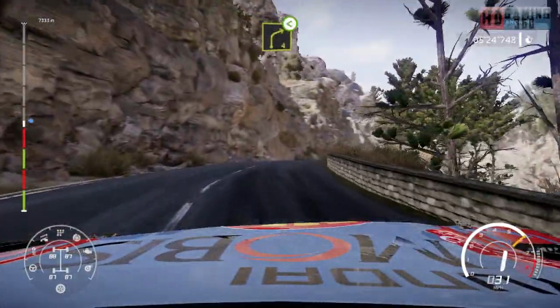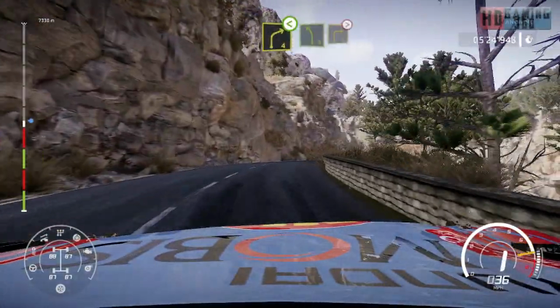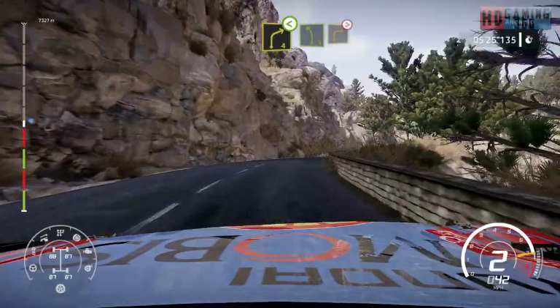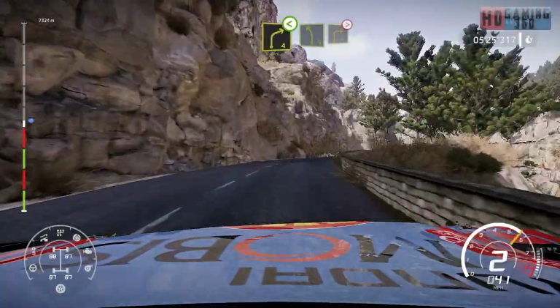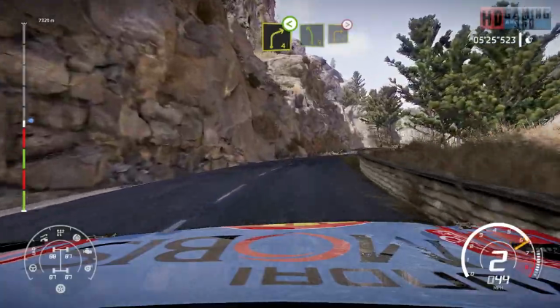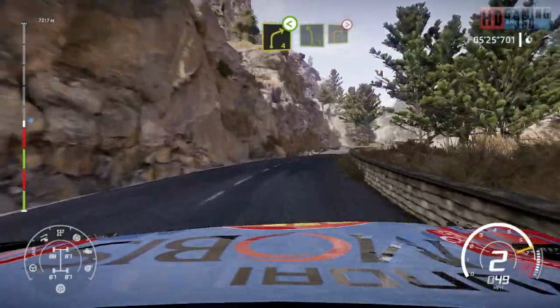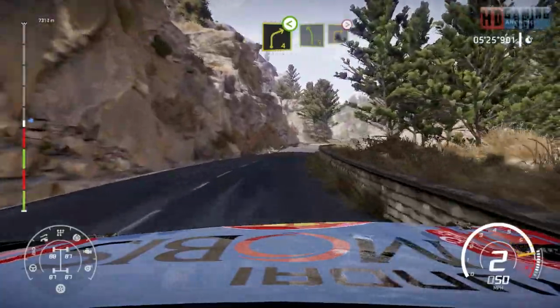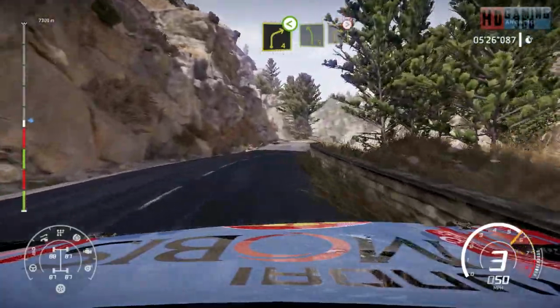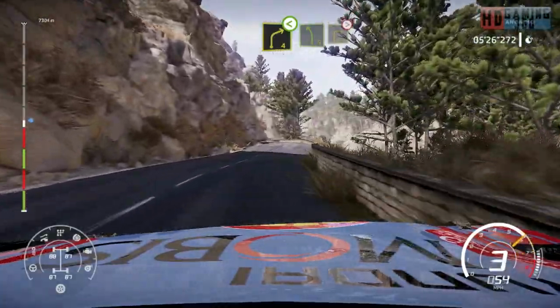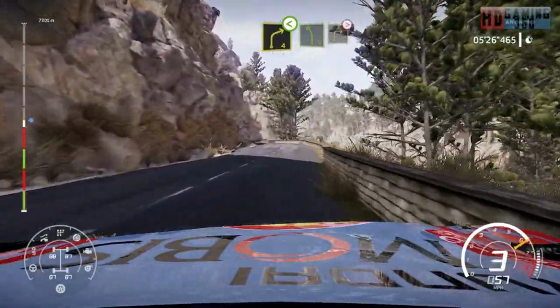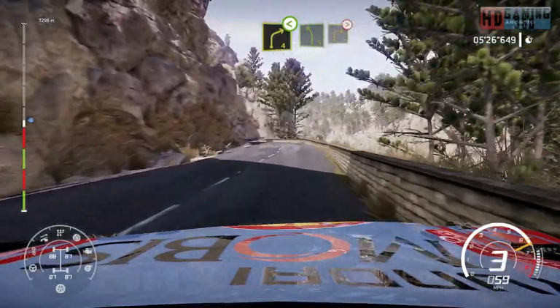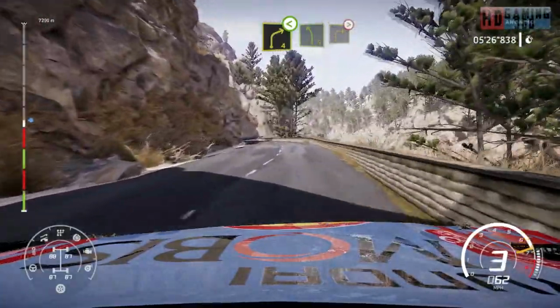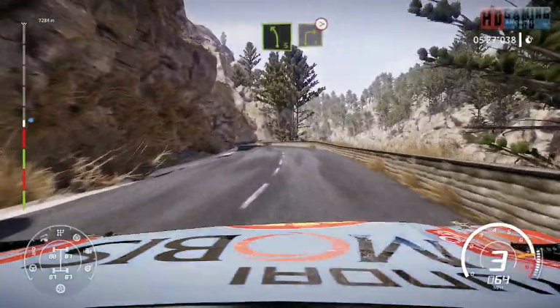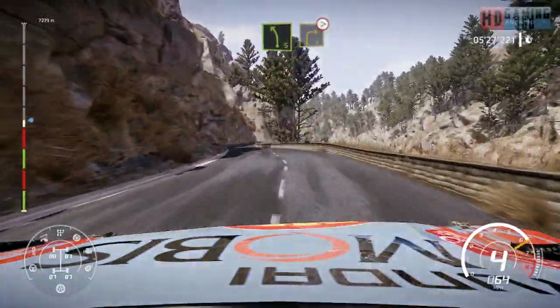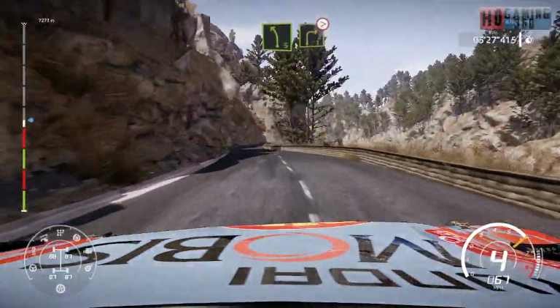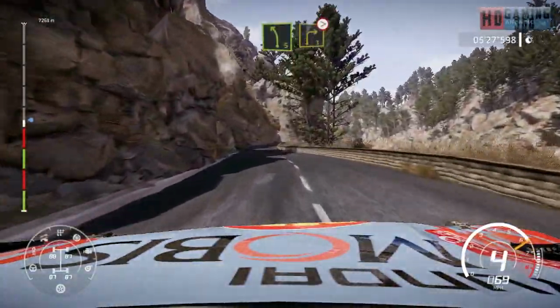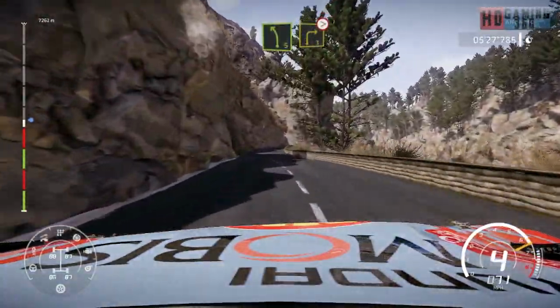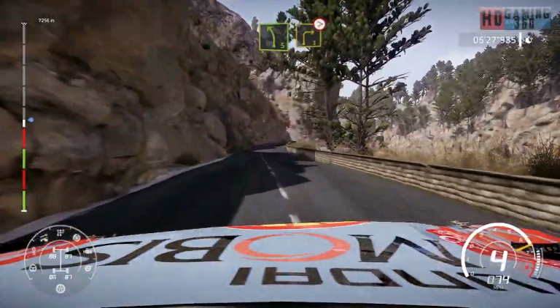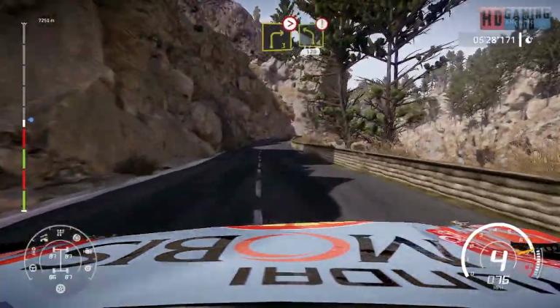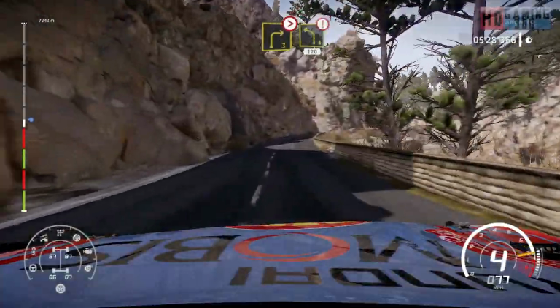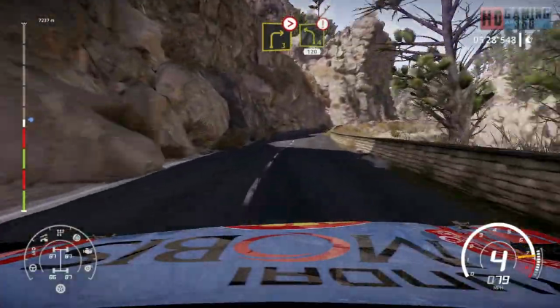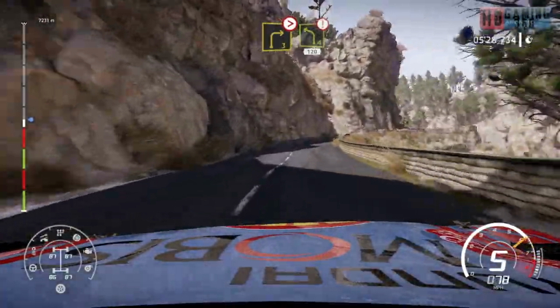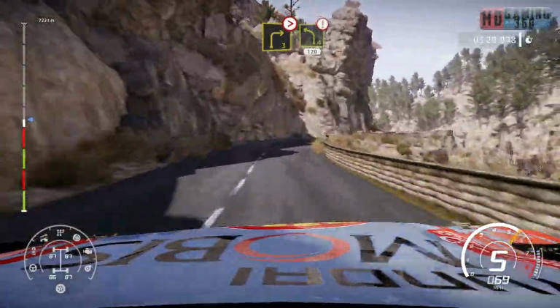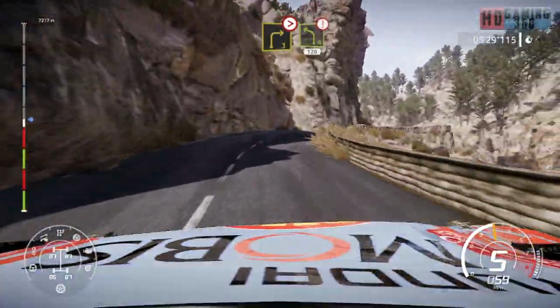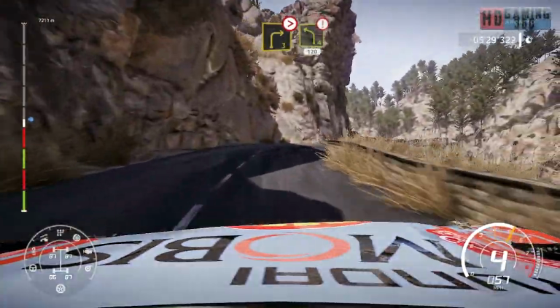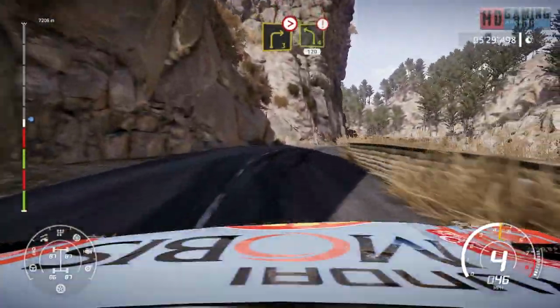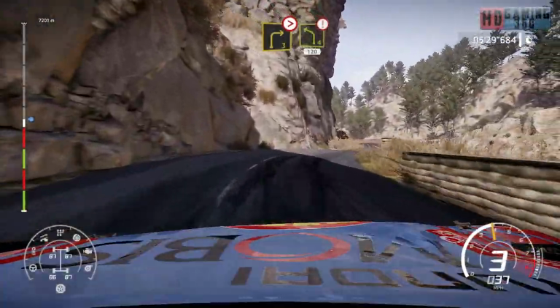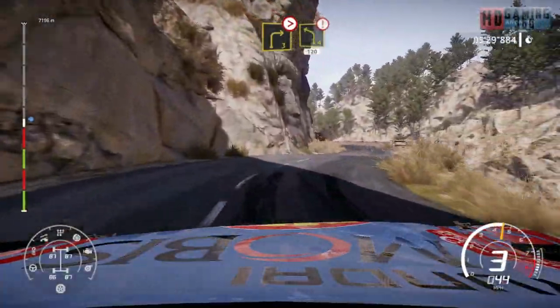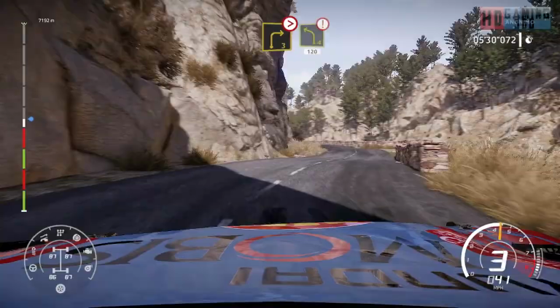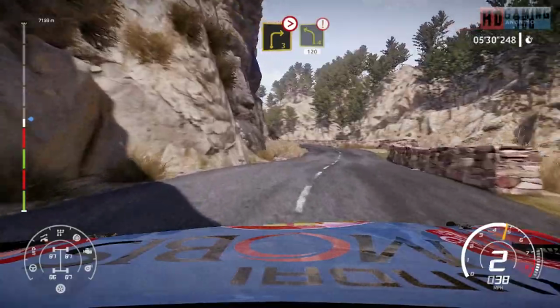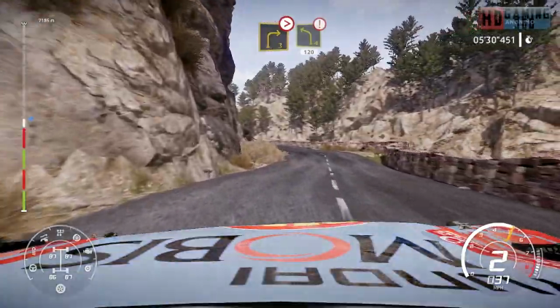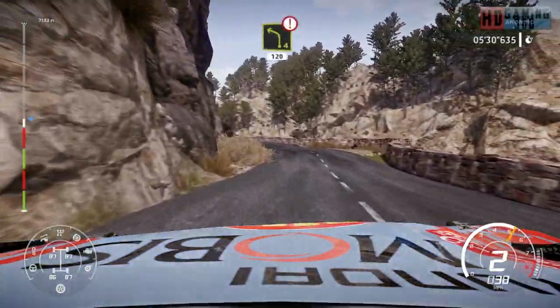Into left 5, short. And right 3, tightens. Into caution, left 4, 120. Keep in.